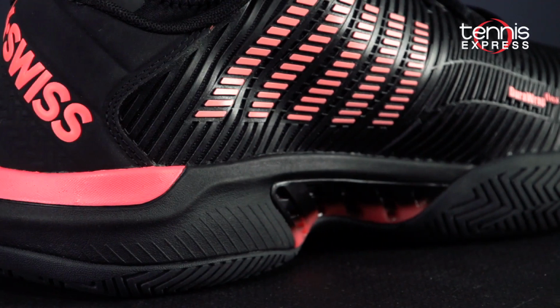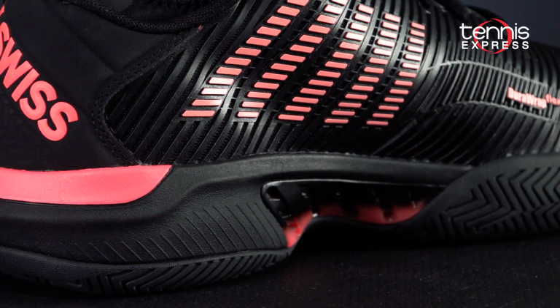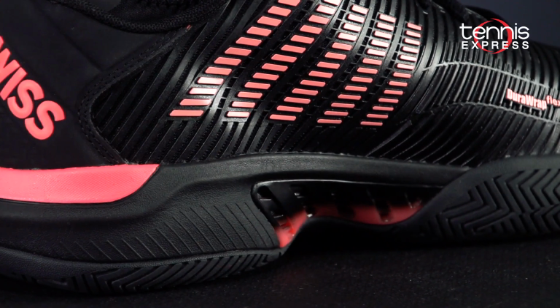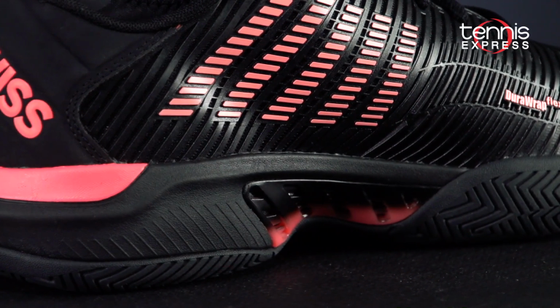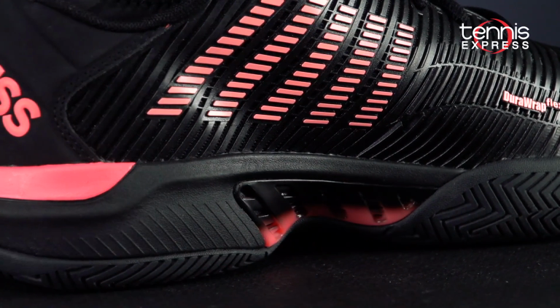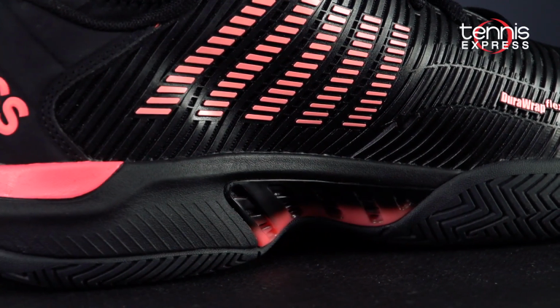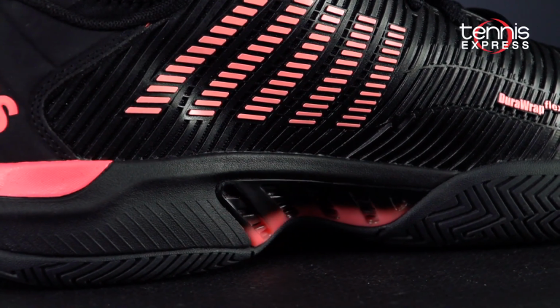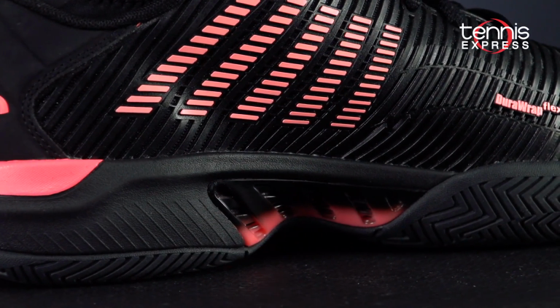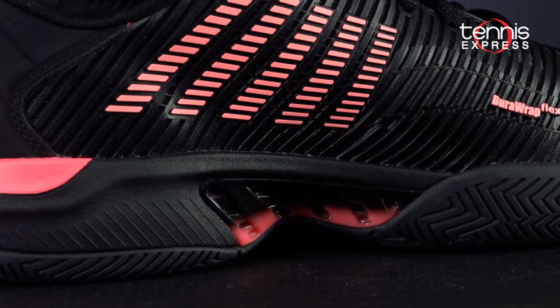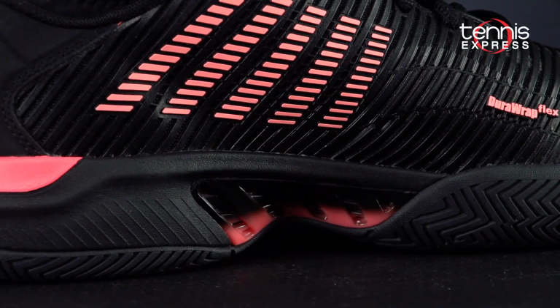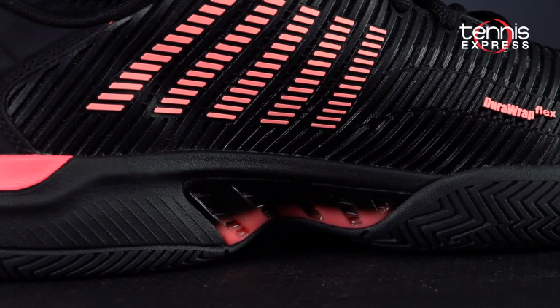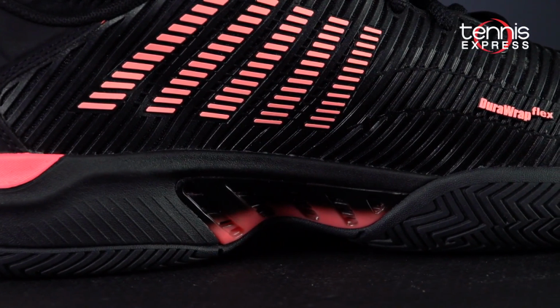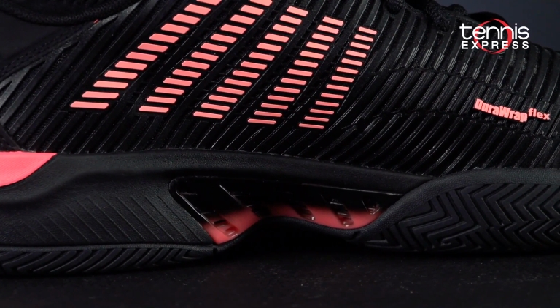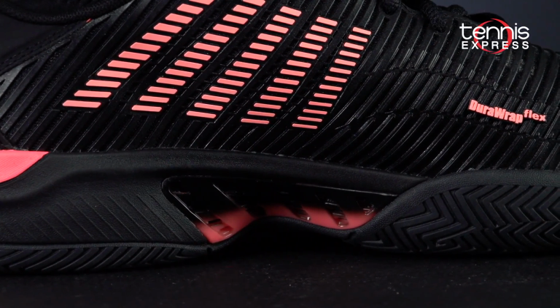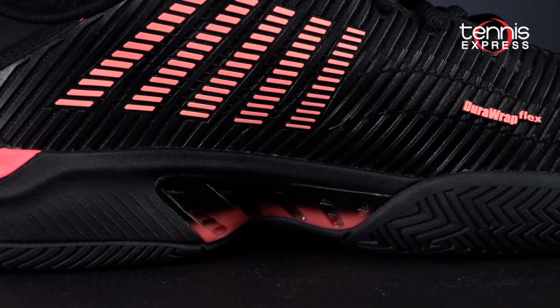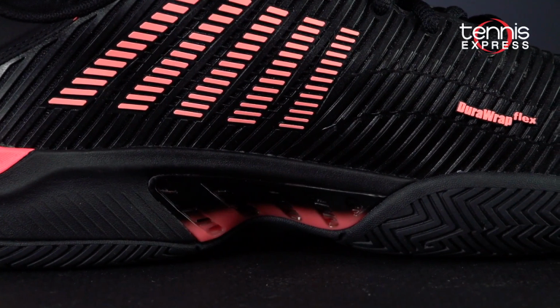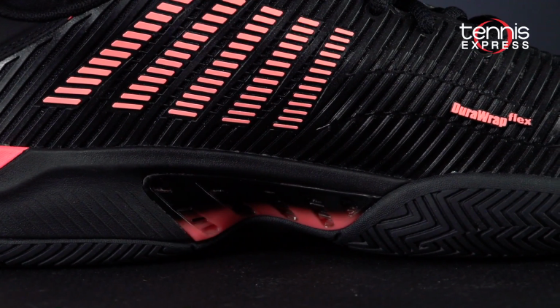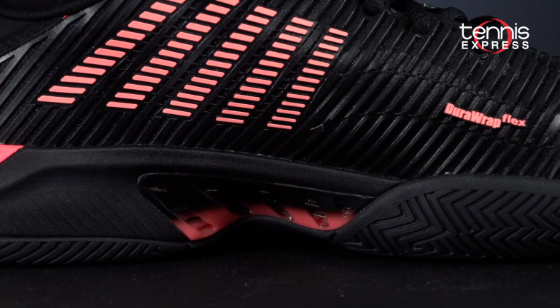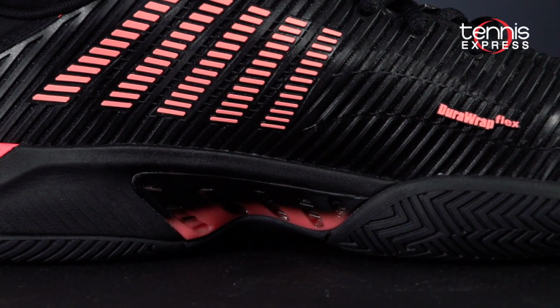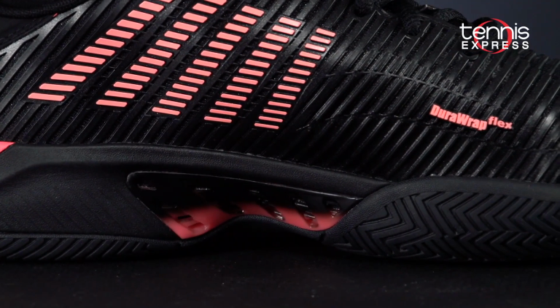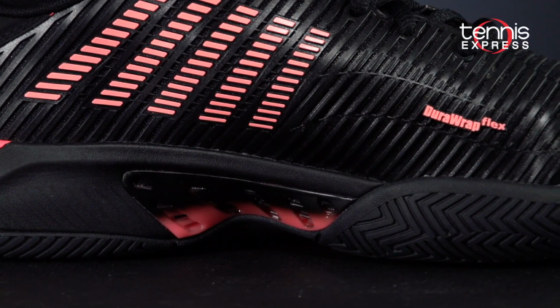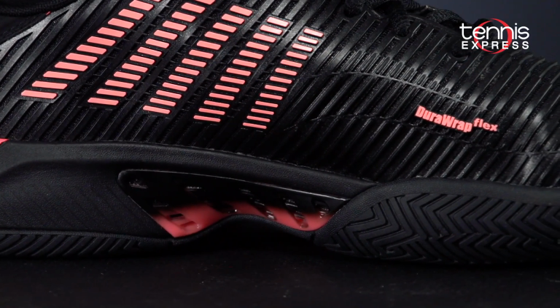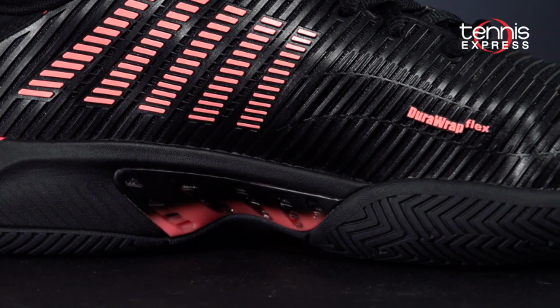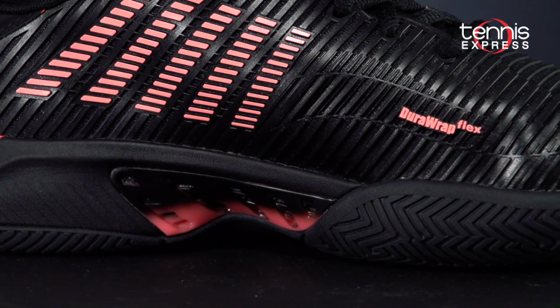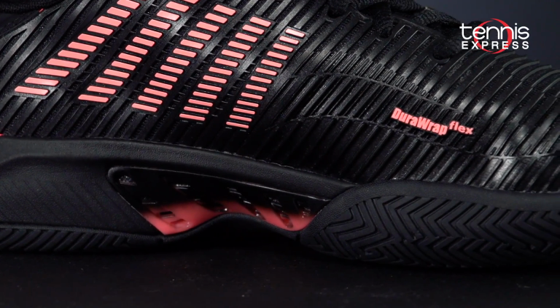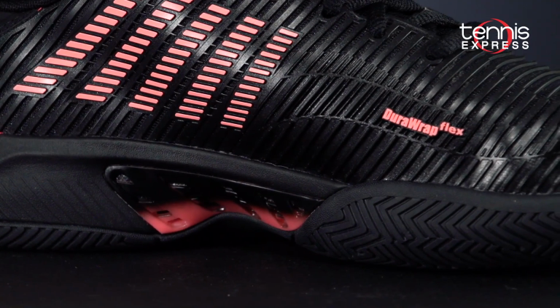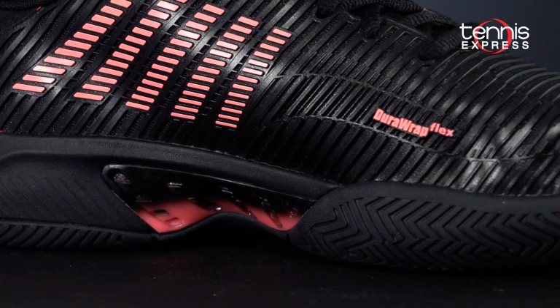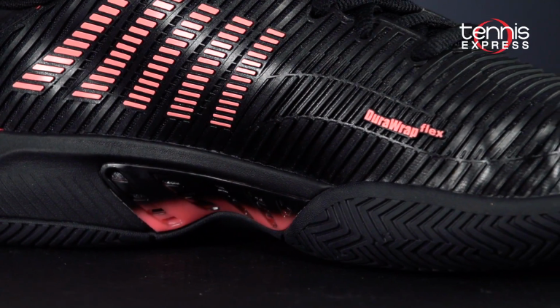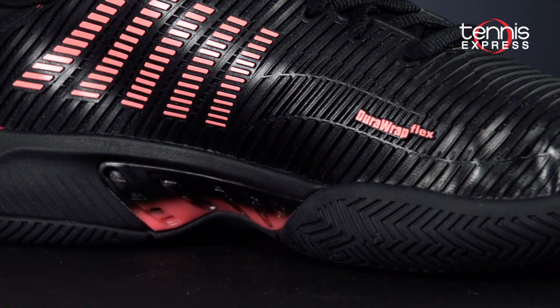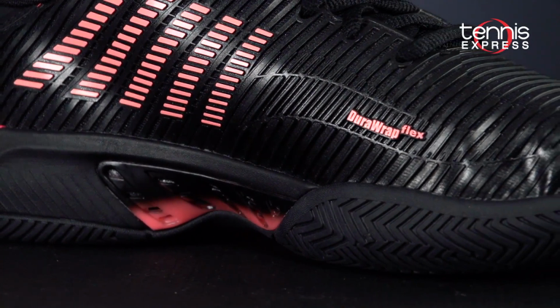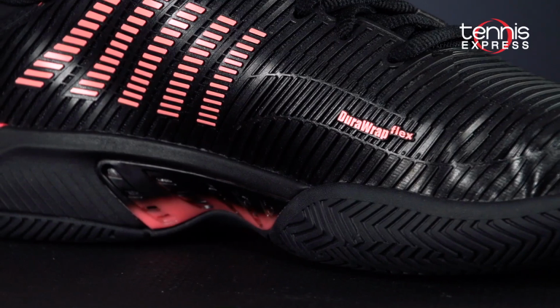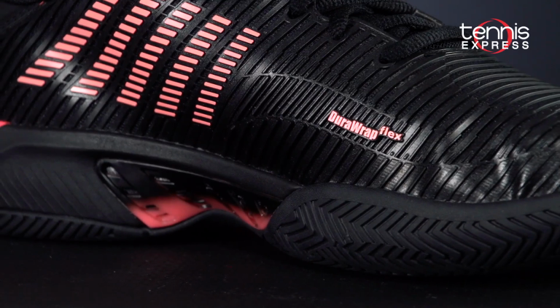Inside, the brand's new Surge 7.0 midsole technology offers premium cushioning and energy return.